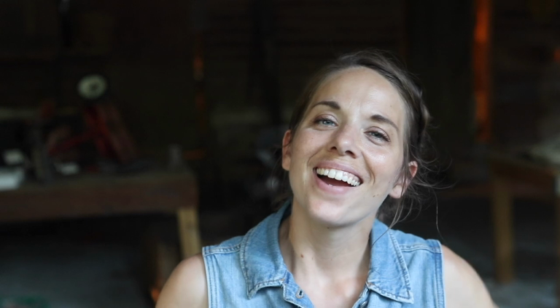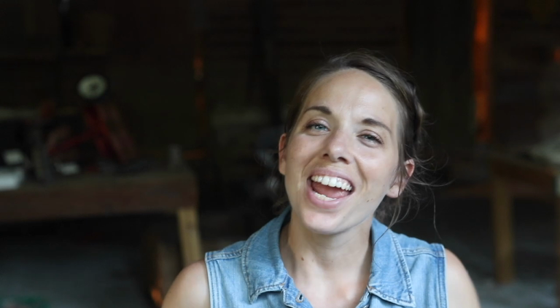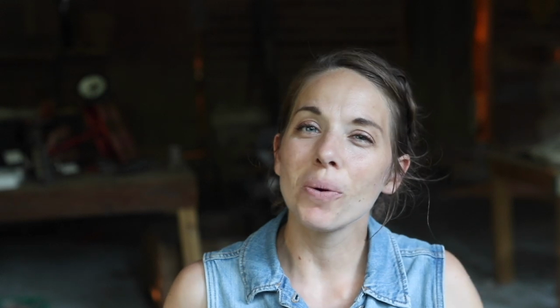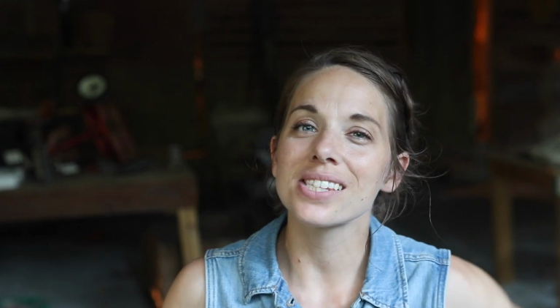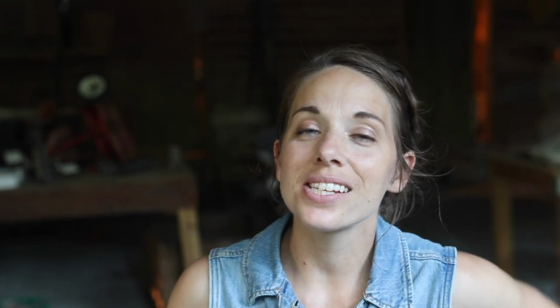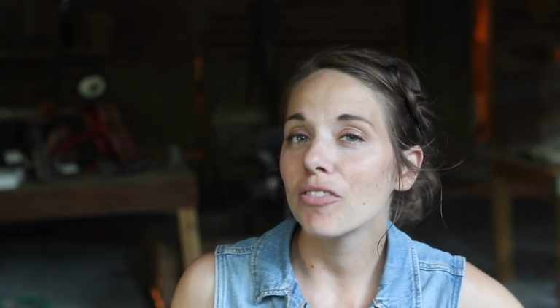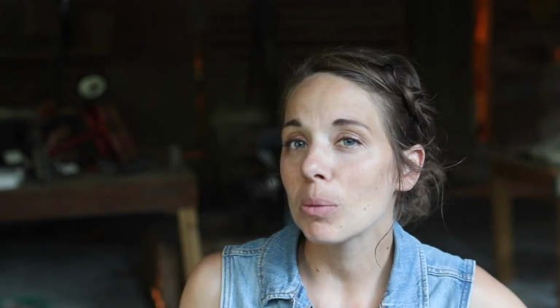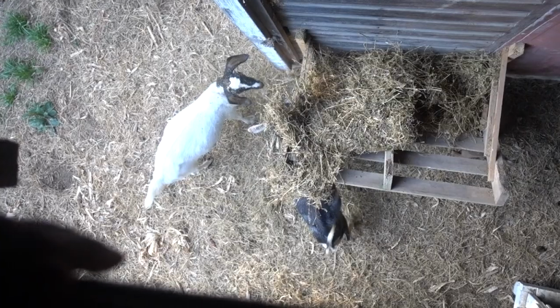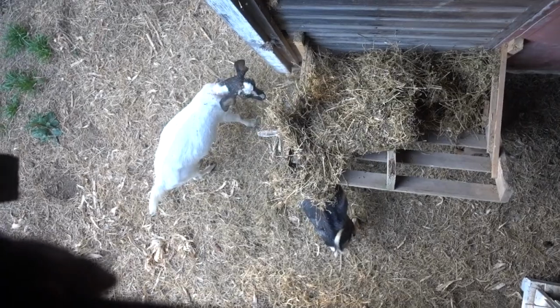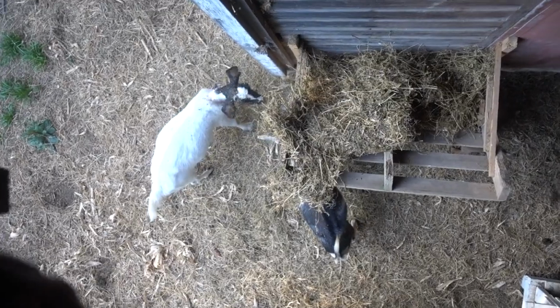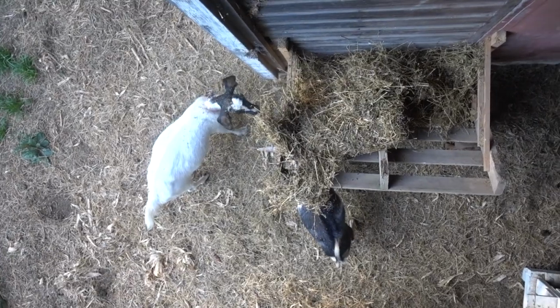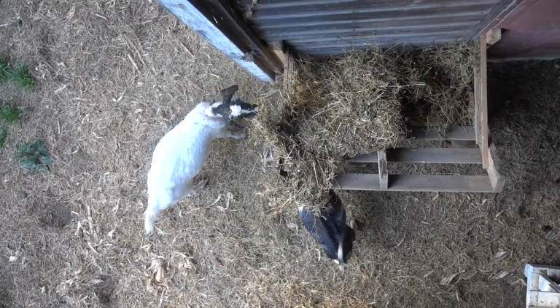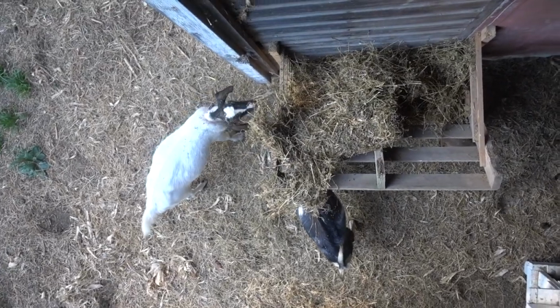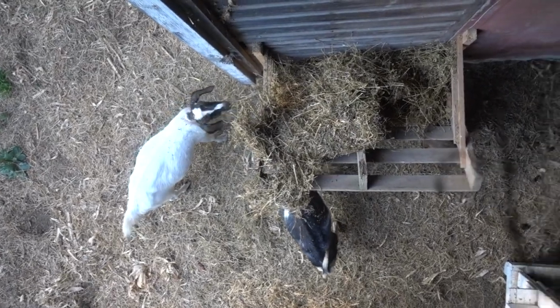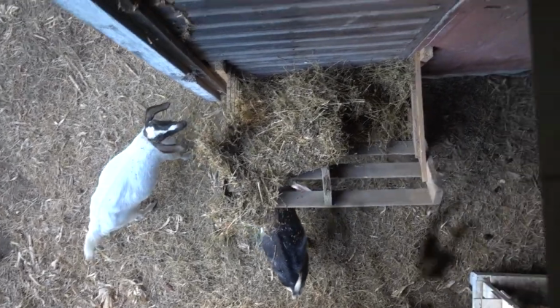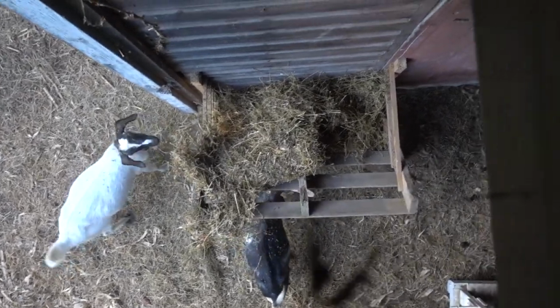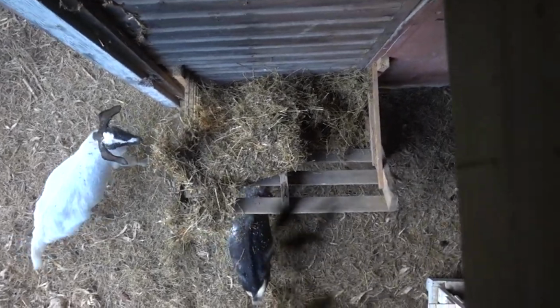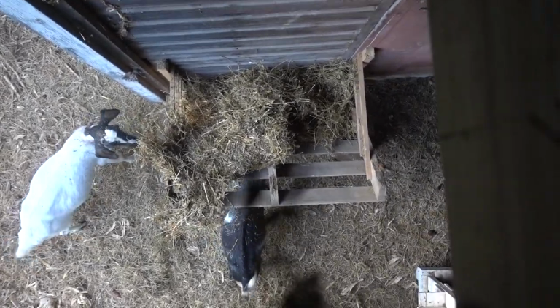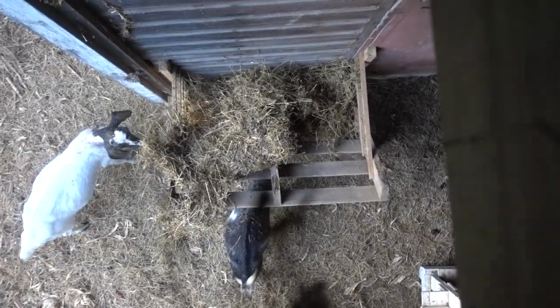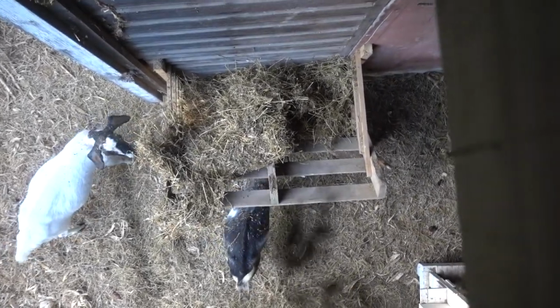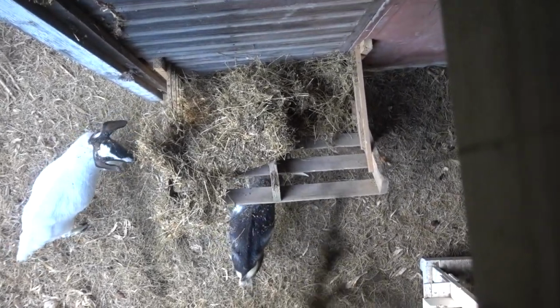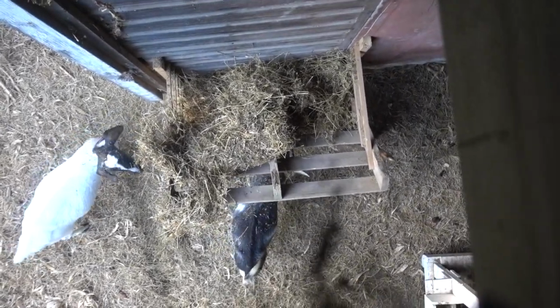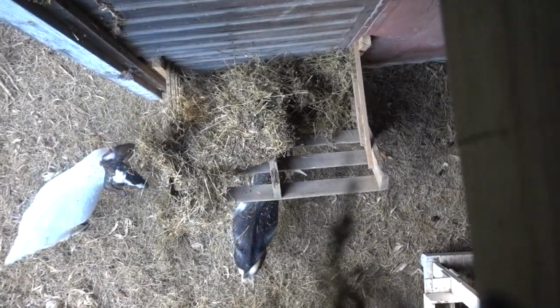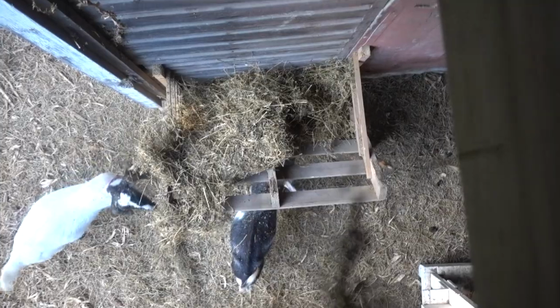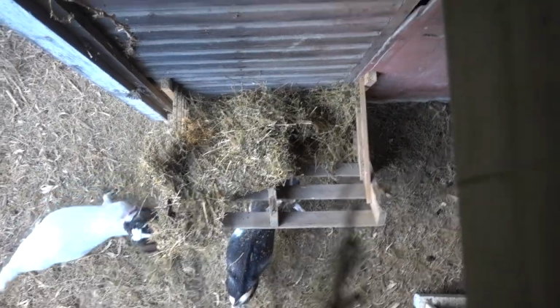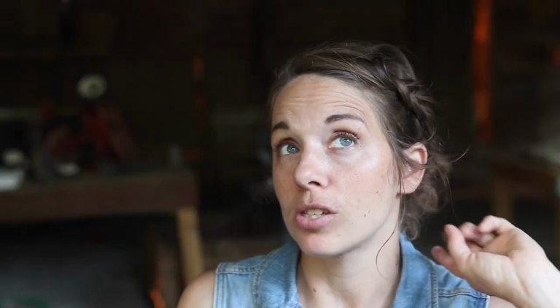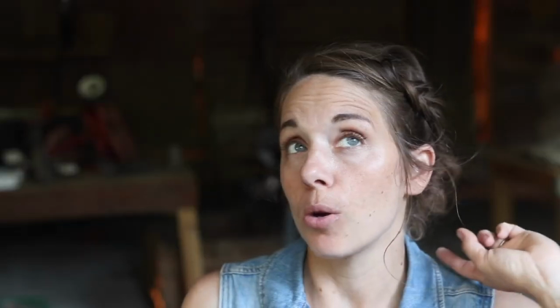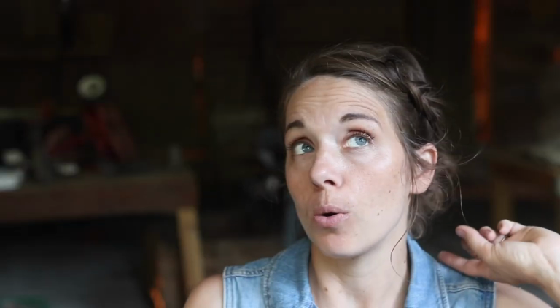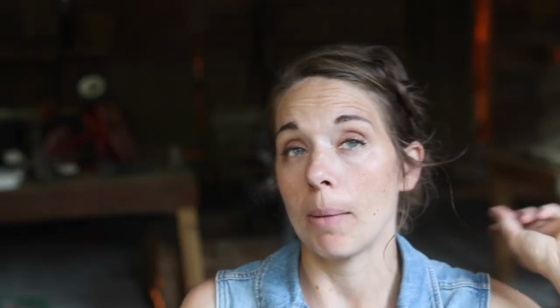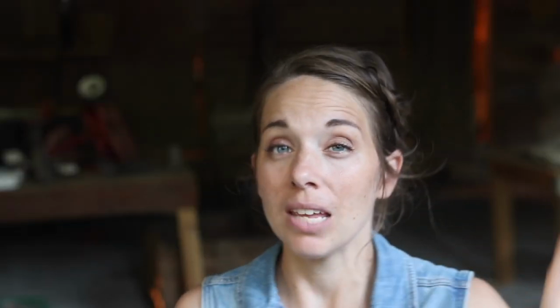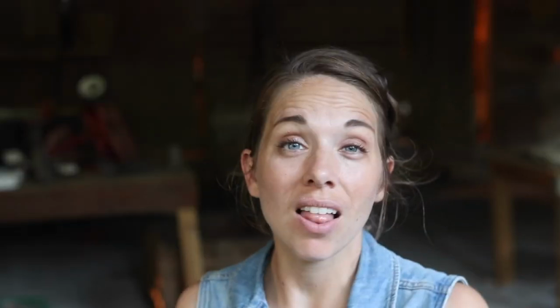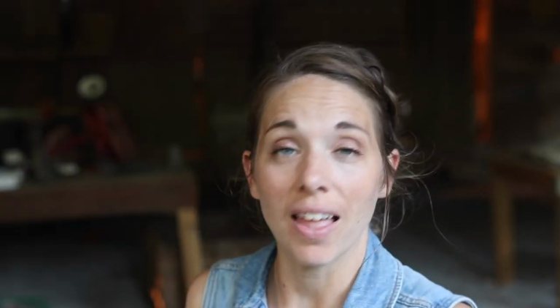Hey everyone, it's Lisa from the blog farmhouseonboone.com. Today is This Week on the Homestead, episode 11.